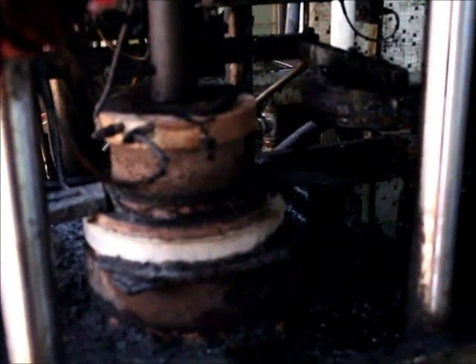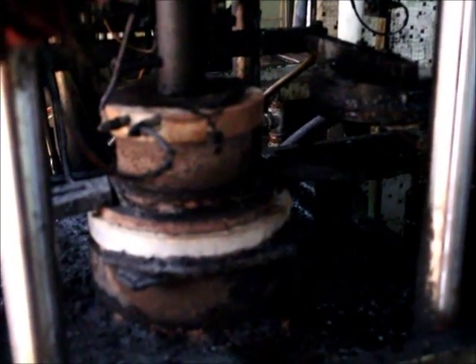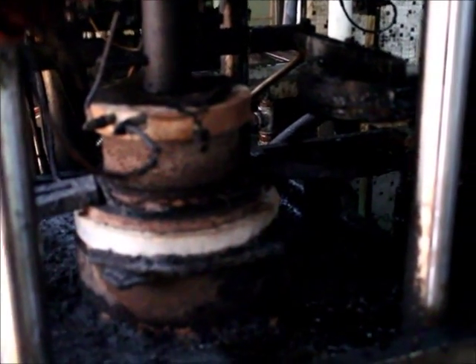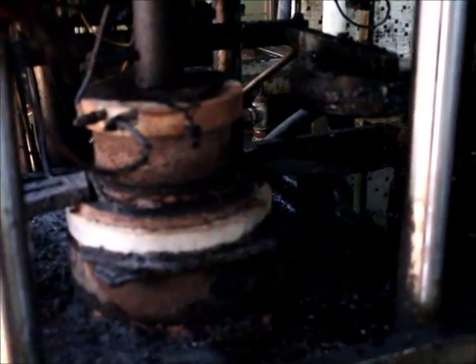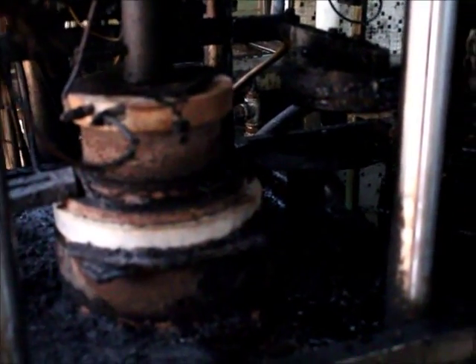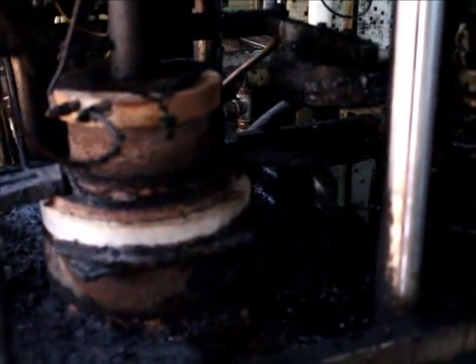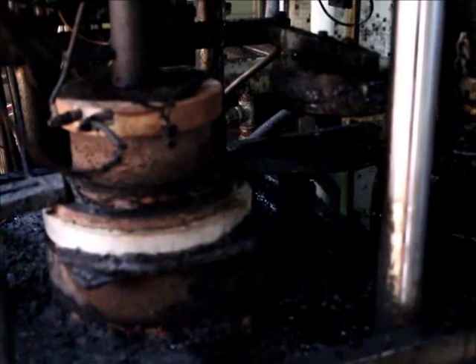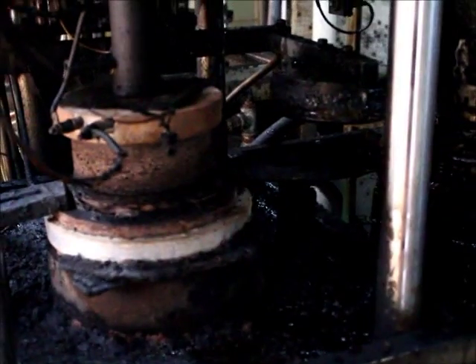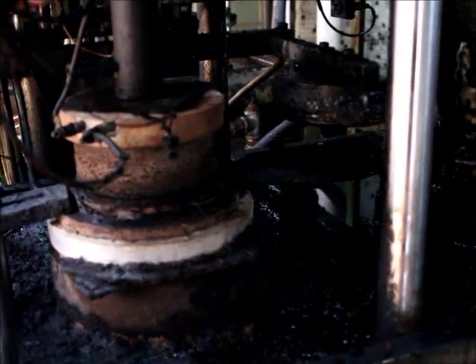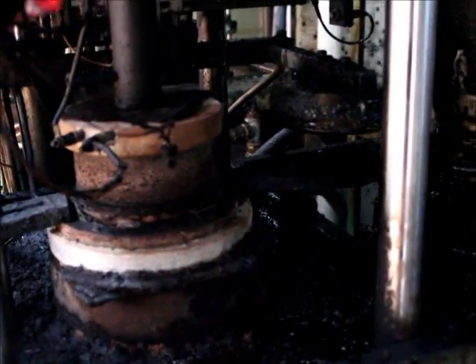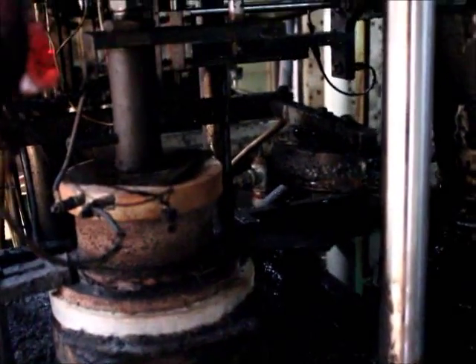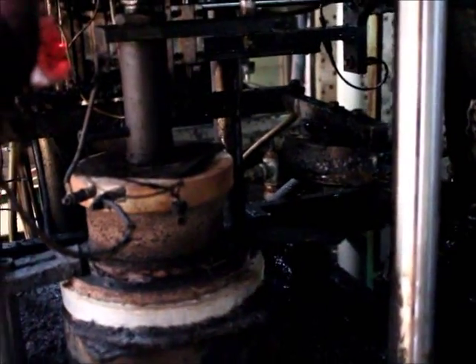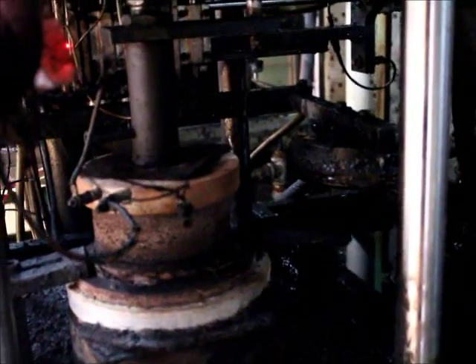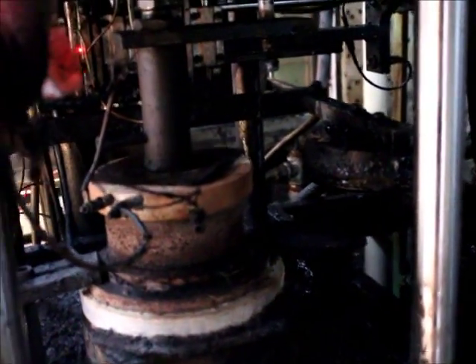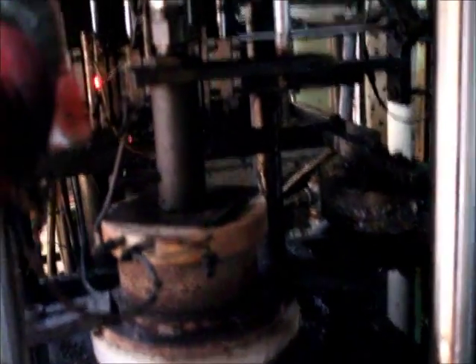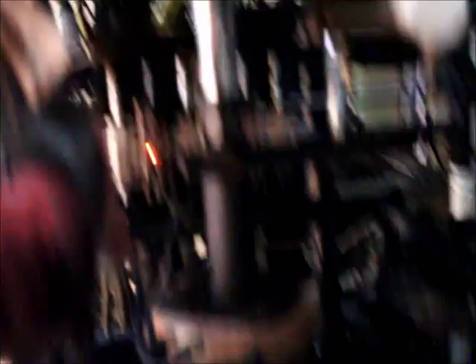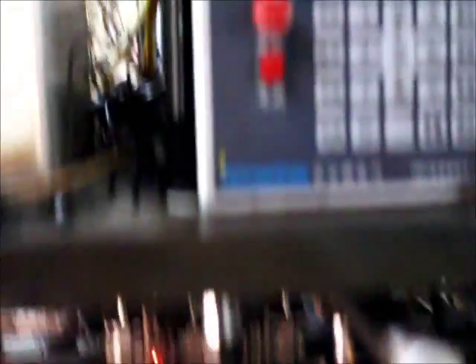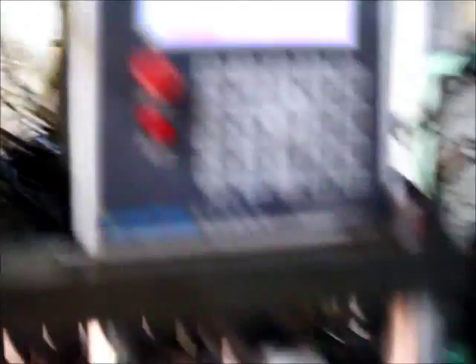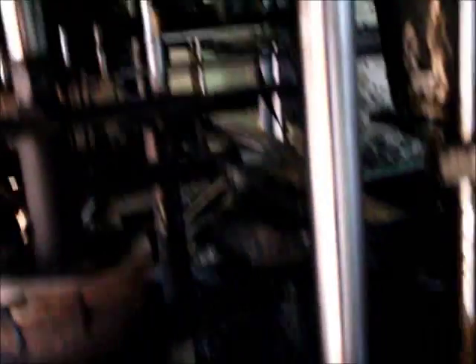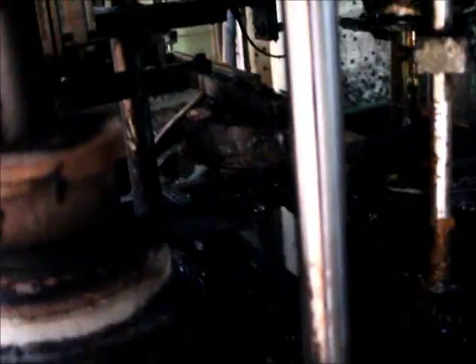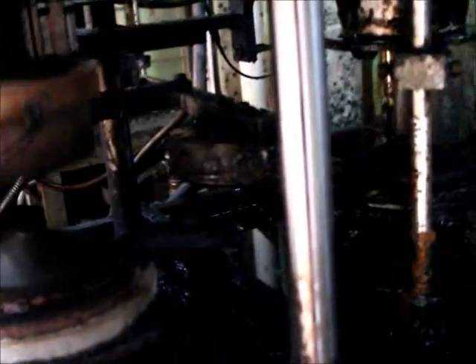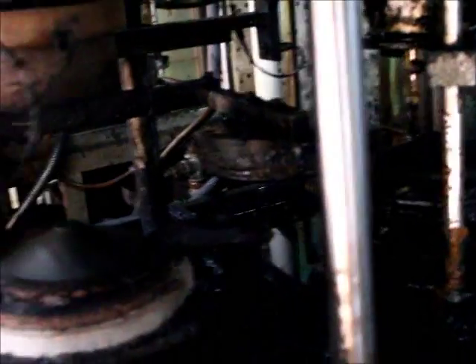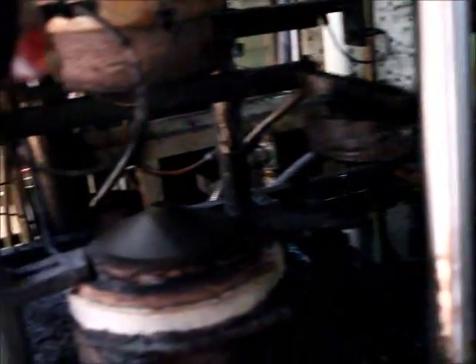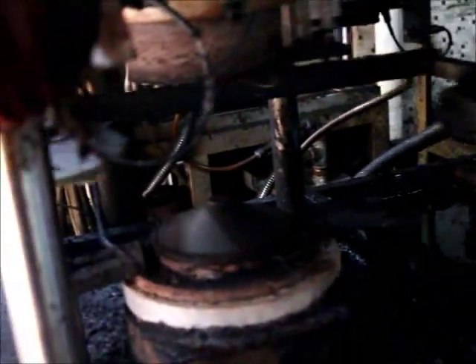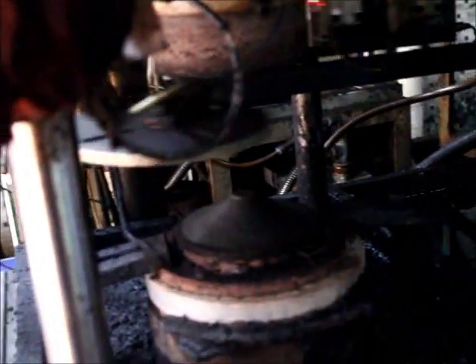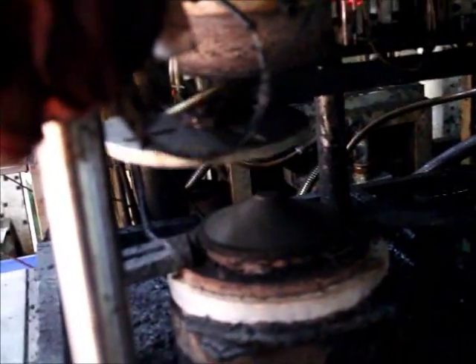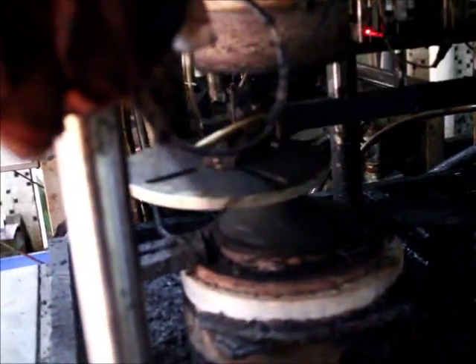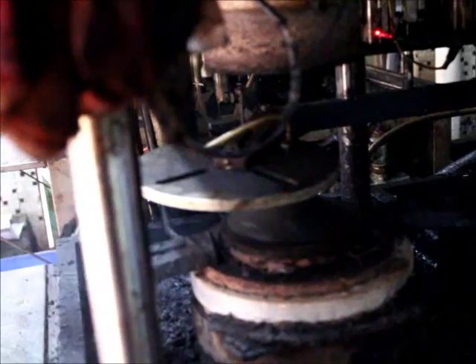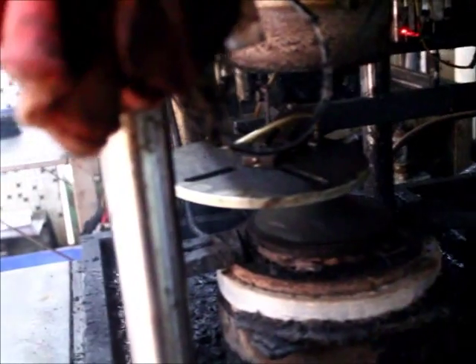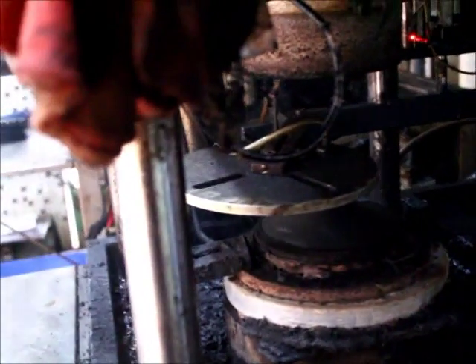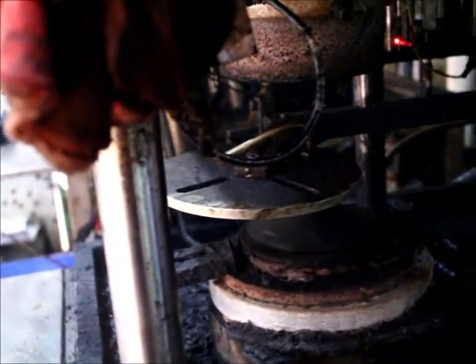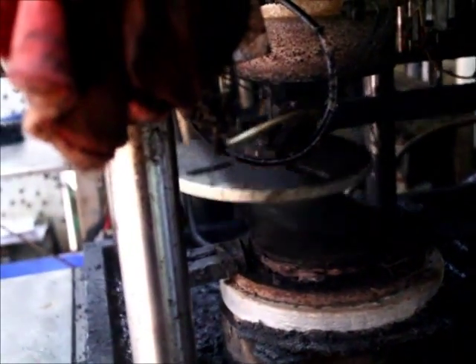On the top, the mold will heat up to dry the paper. All these processes were preset at the beginning.